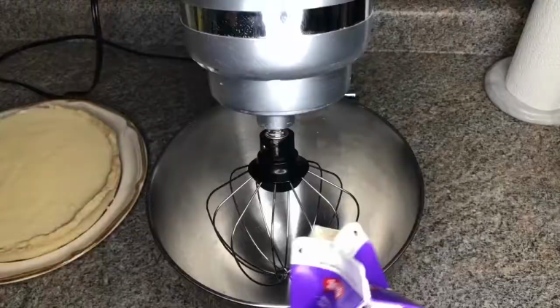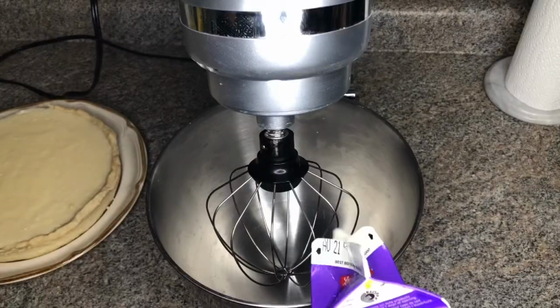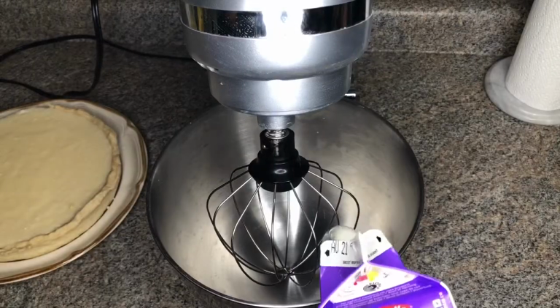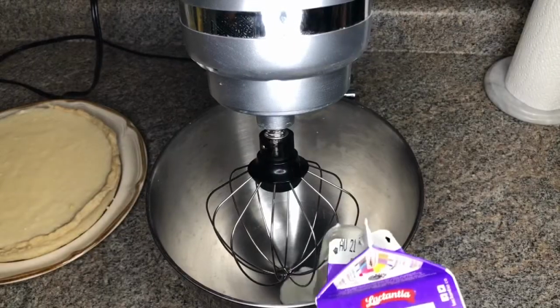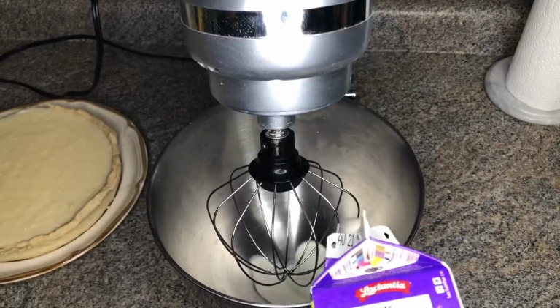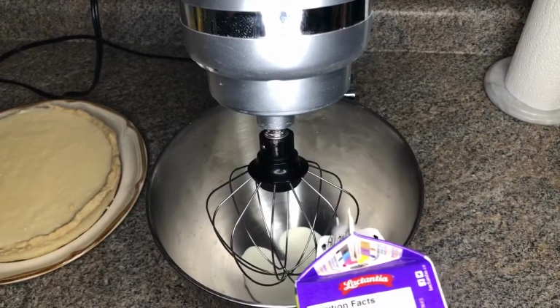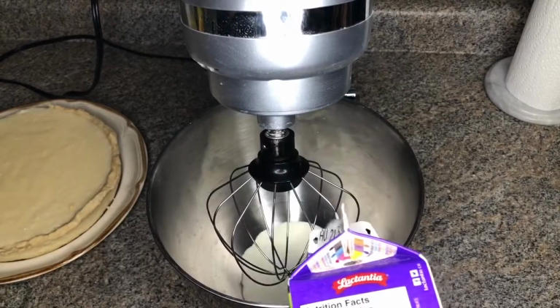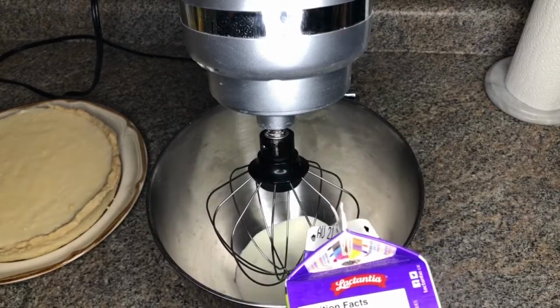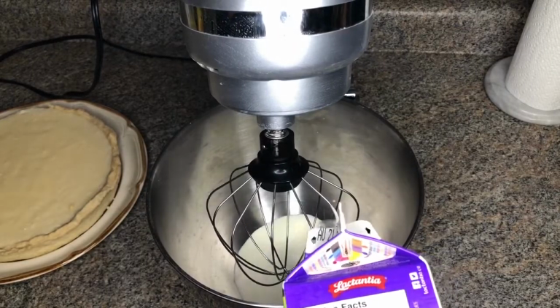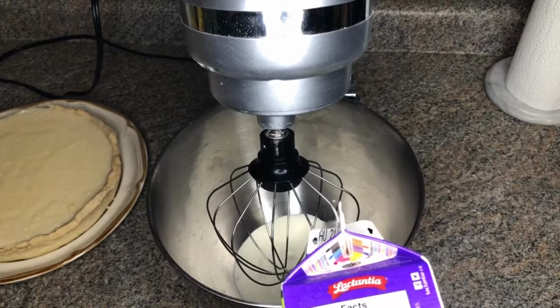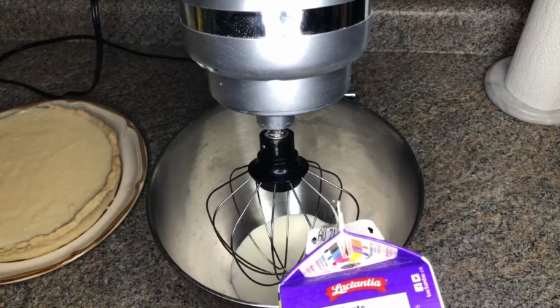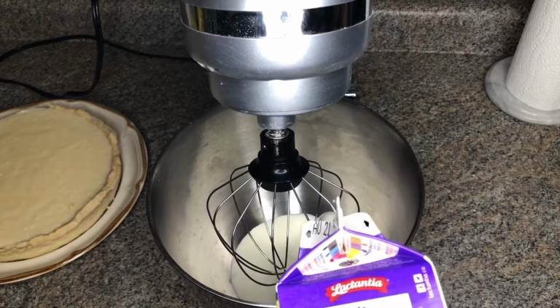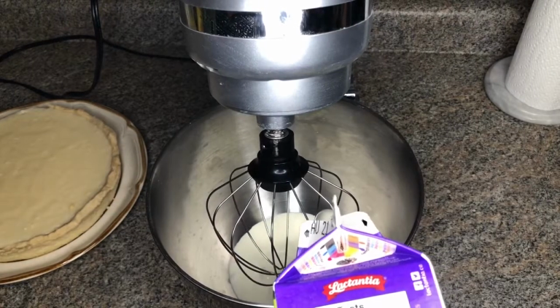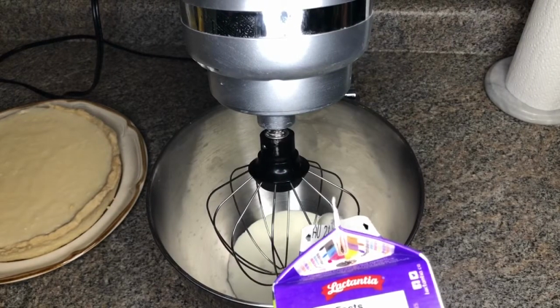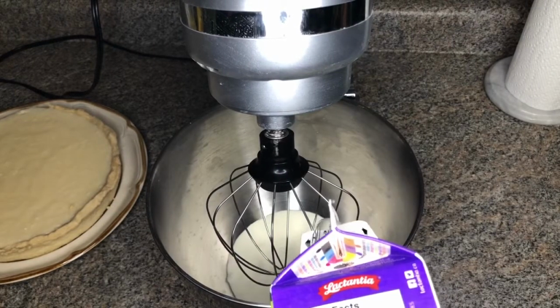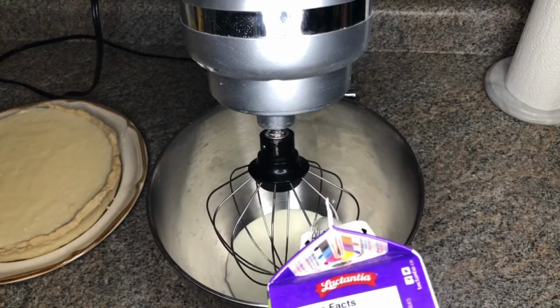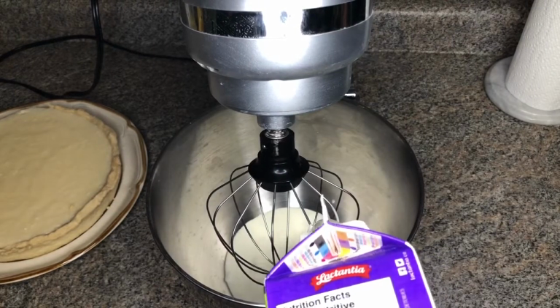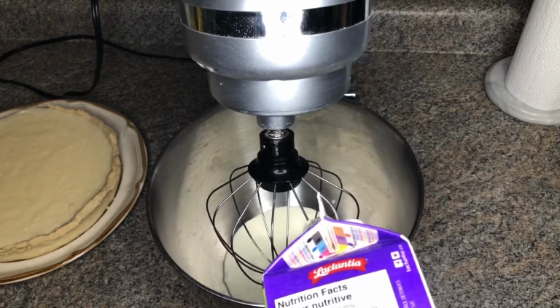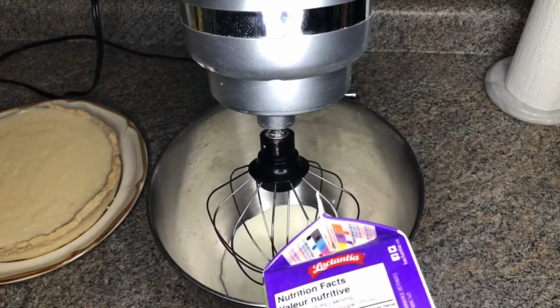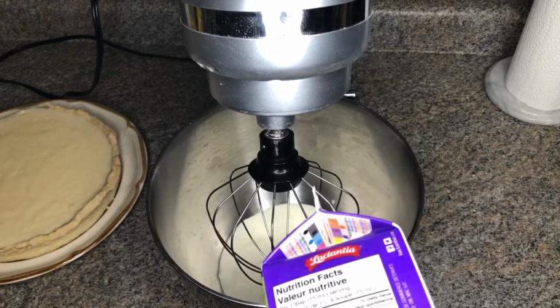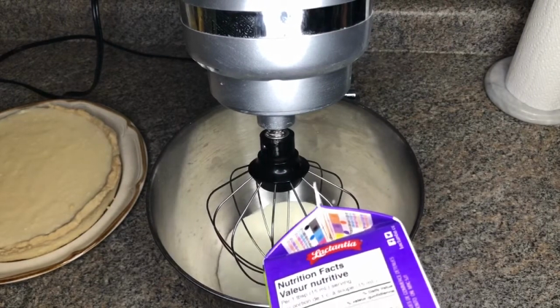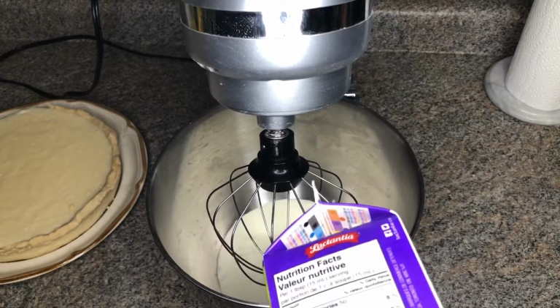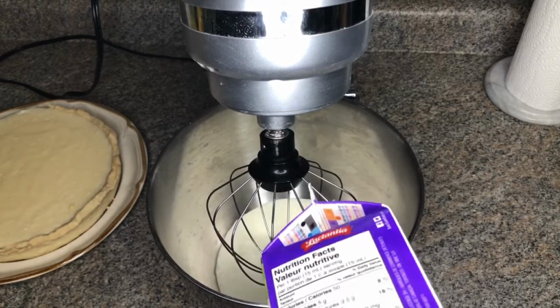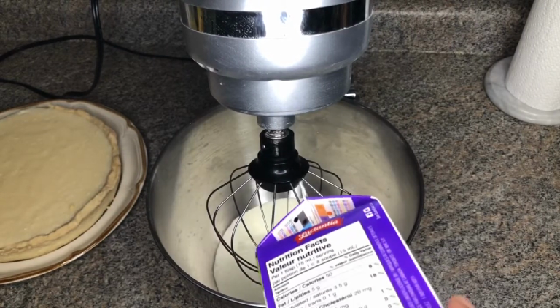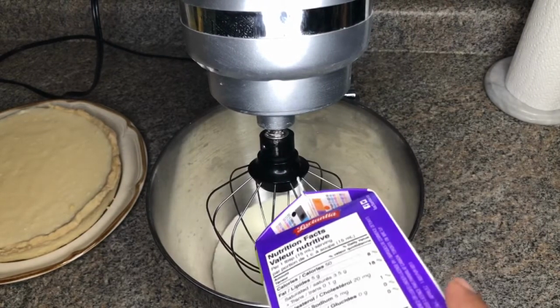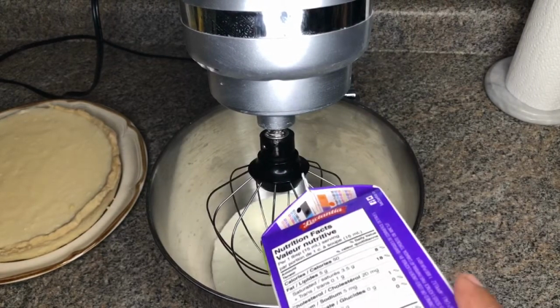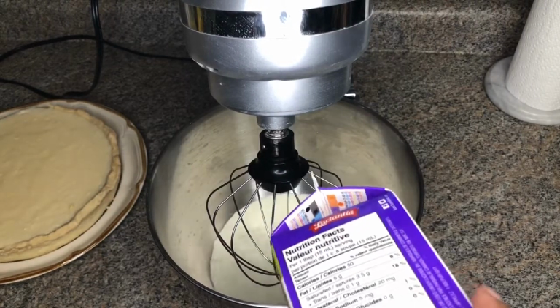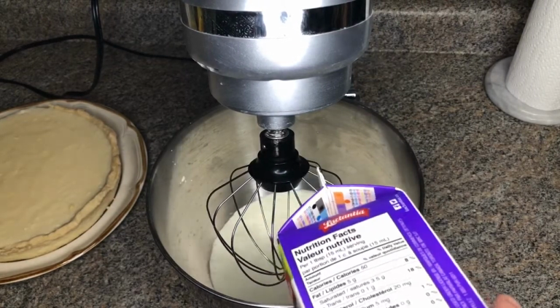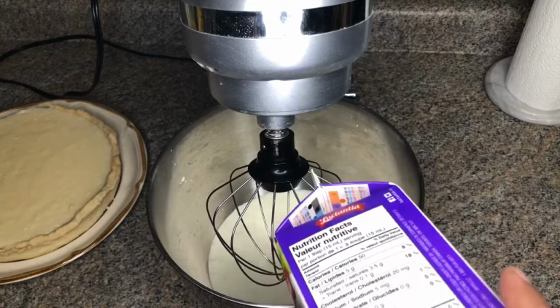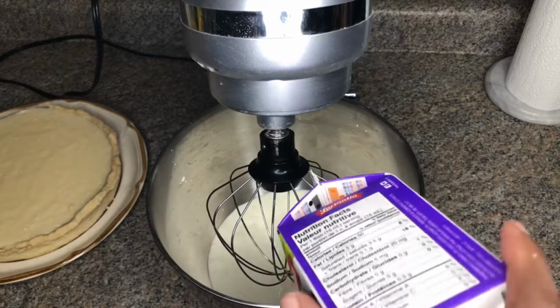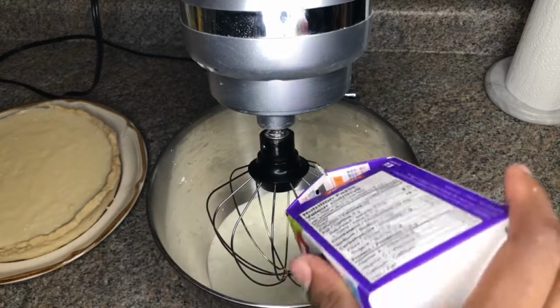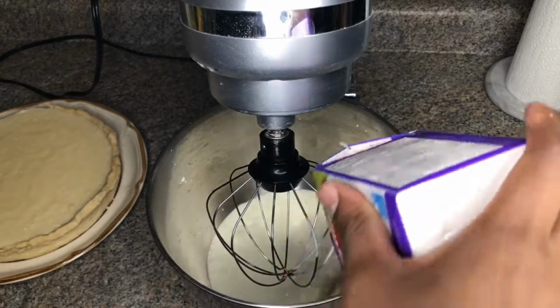After those four hours, I'm going to make some whipped cream just to top it off.